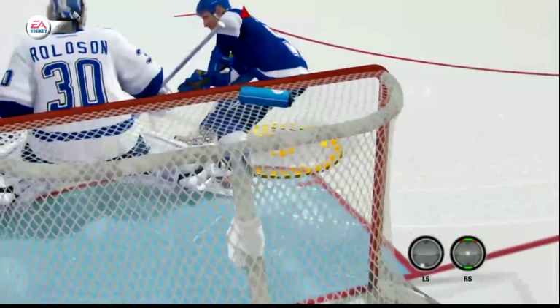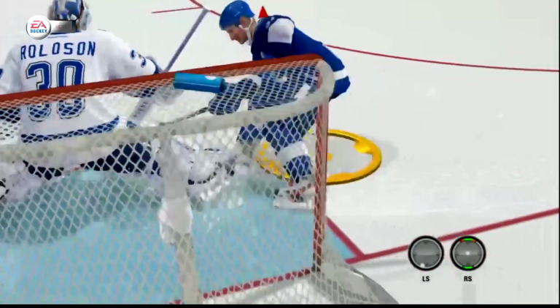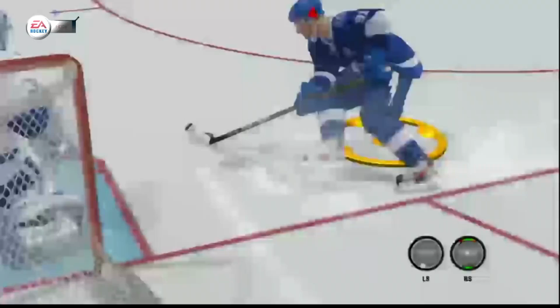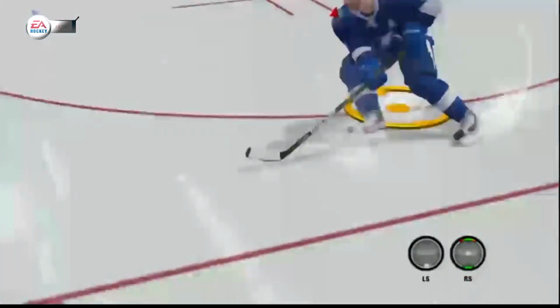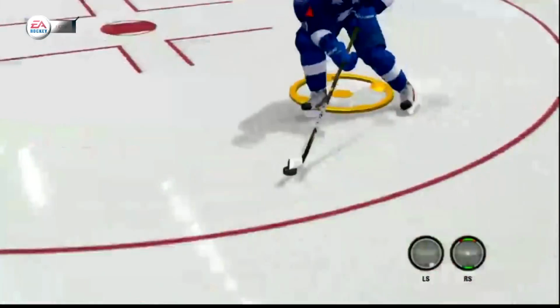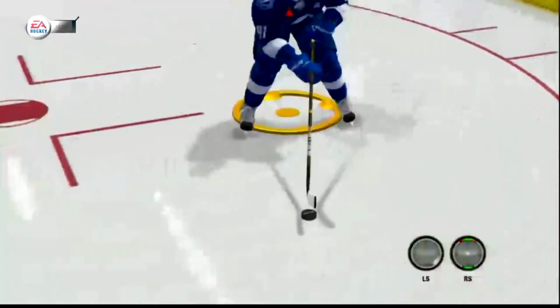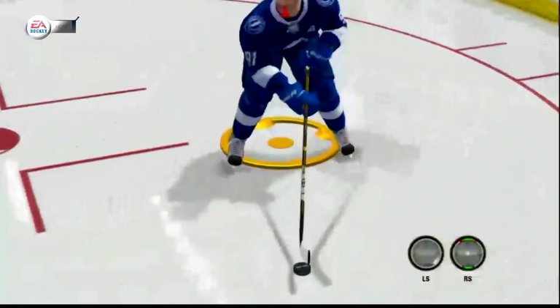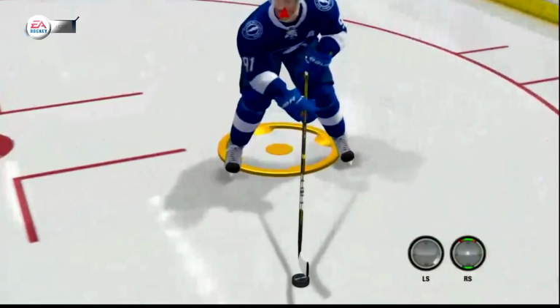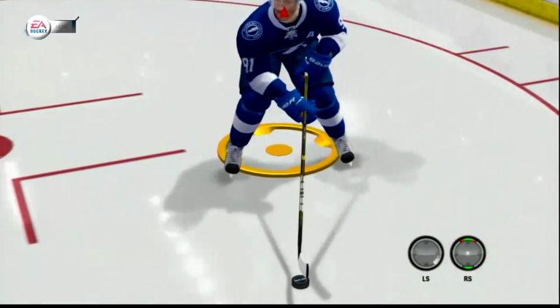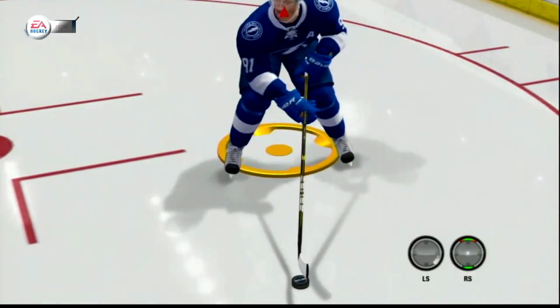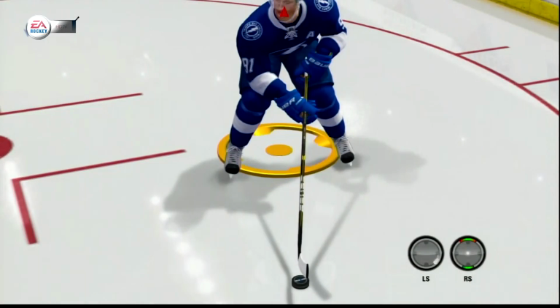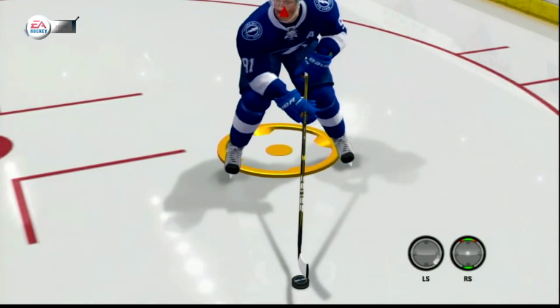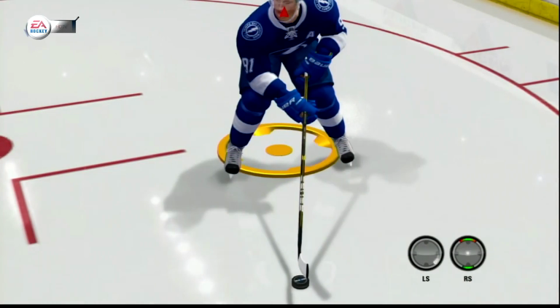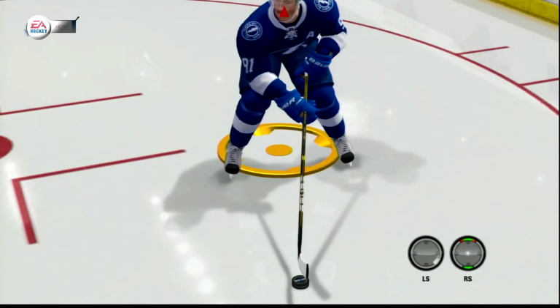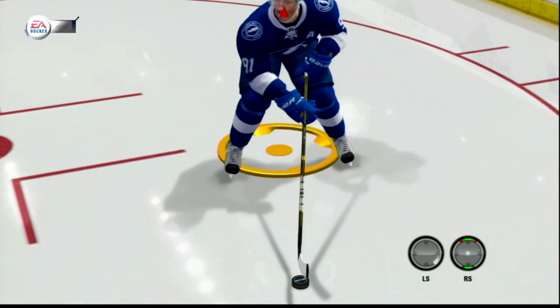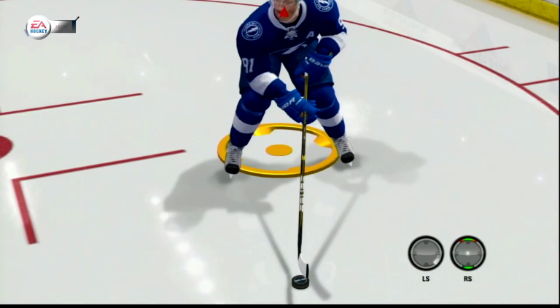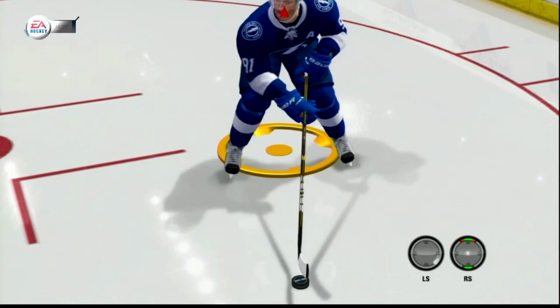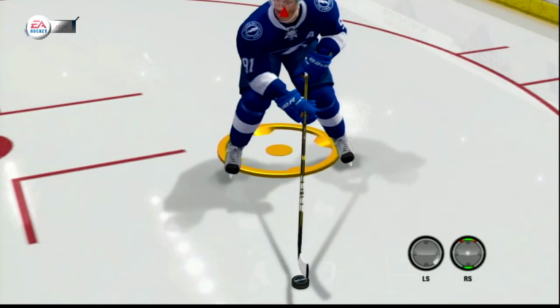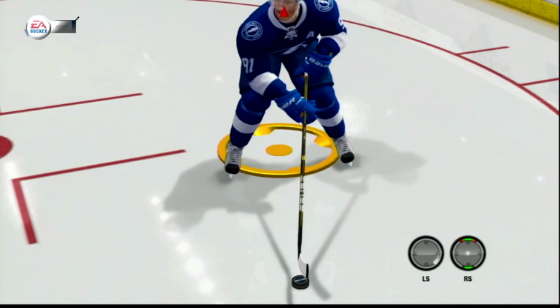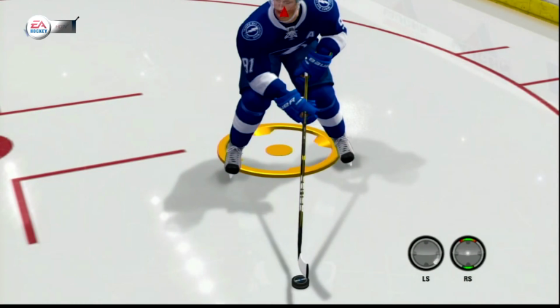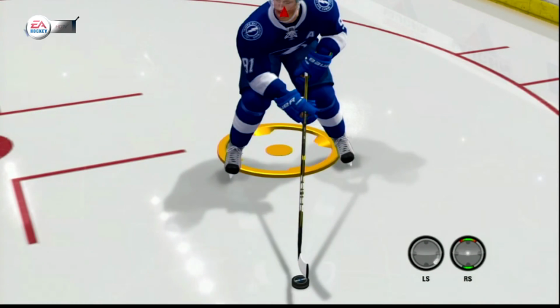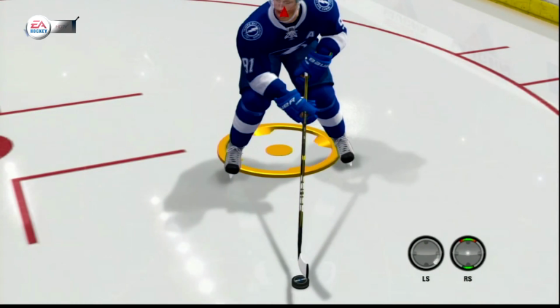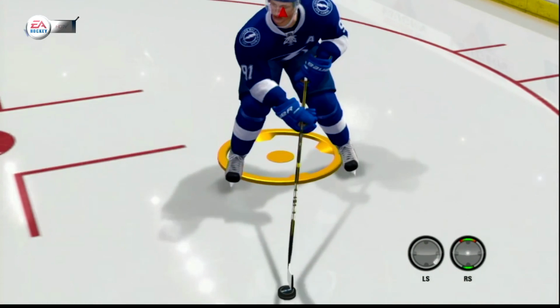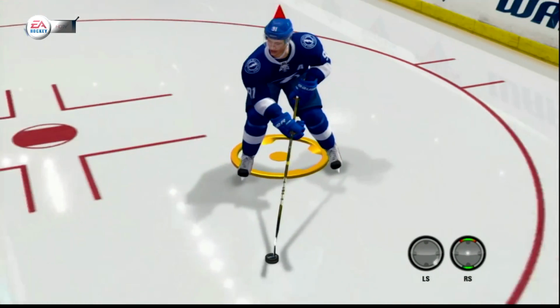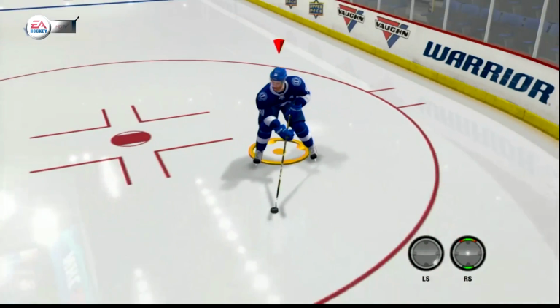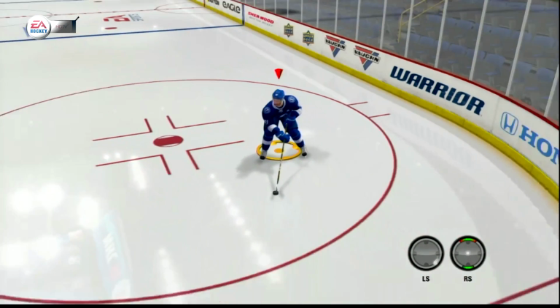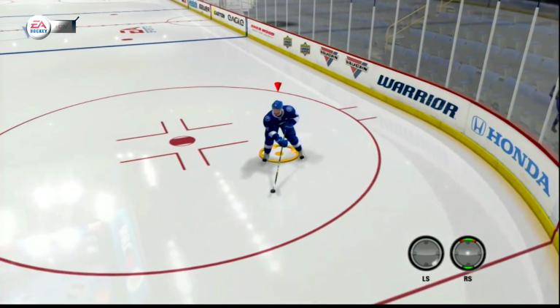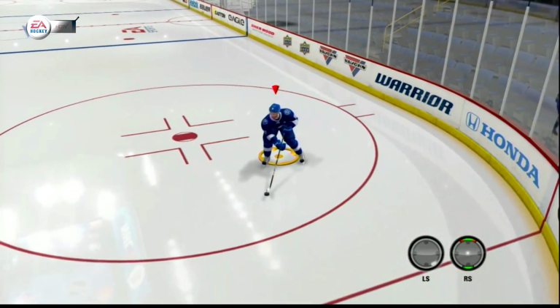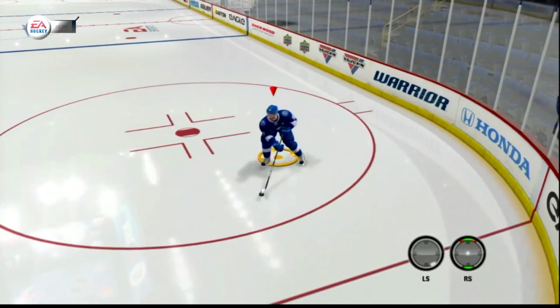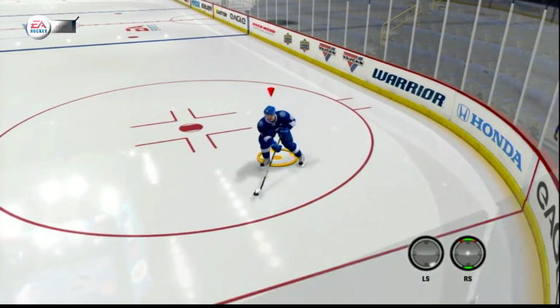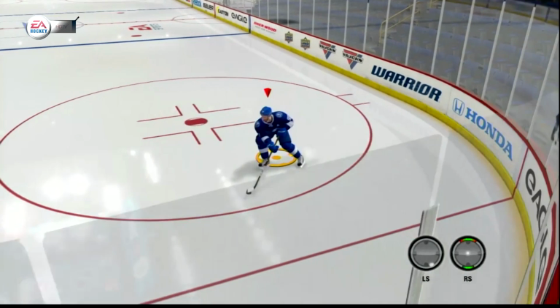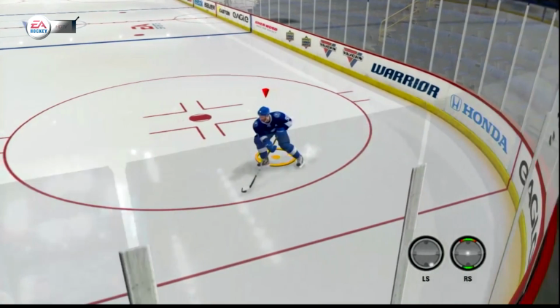So in NHL 12 I could have got to the dot here, cut in on a dime, got to the front of the net, got to wherever I want. So think about how this changes gameplay as well.